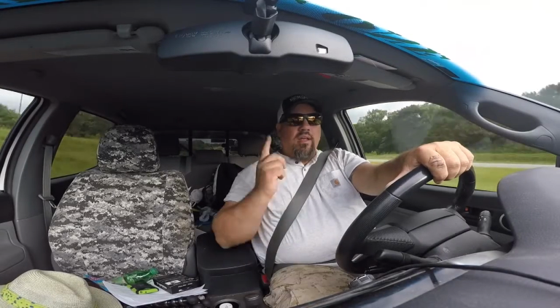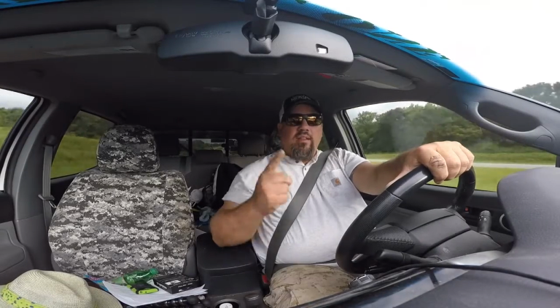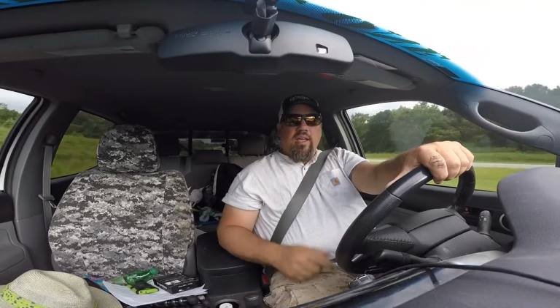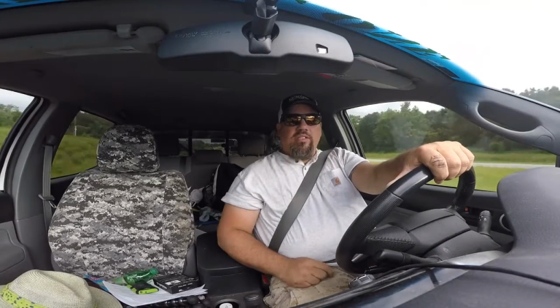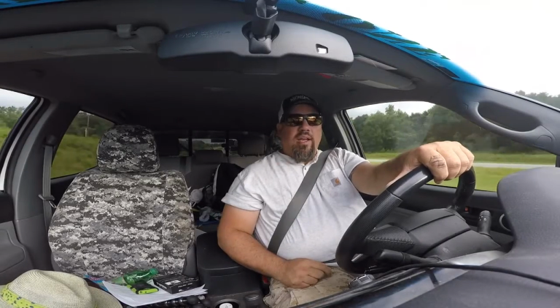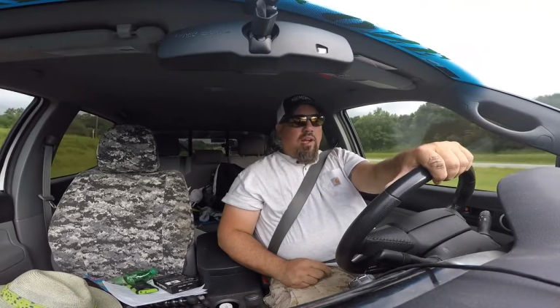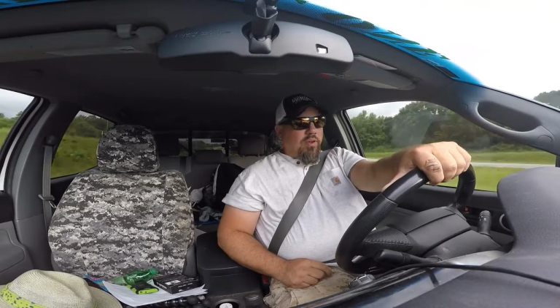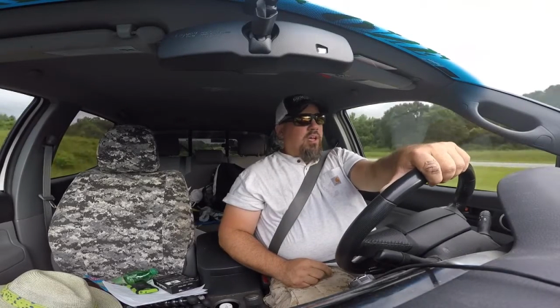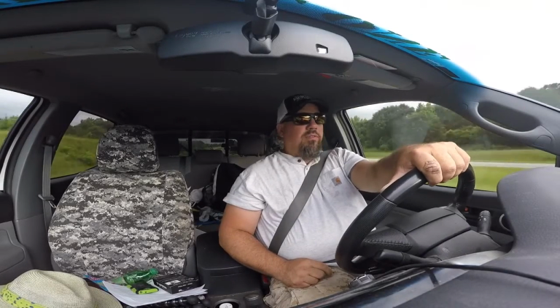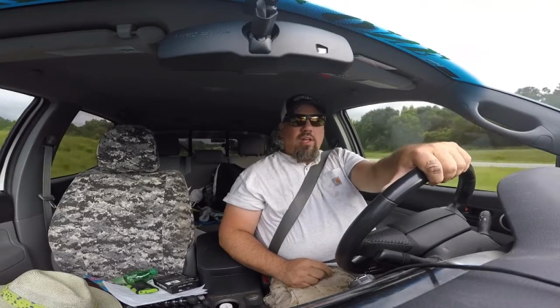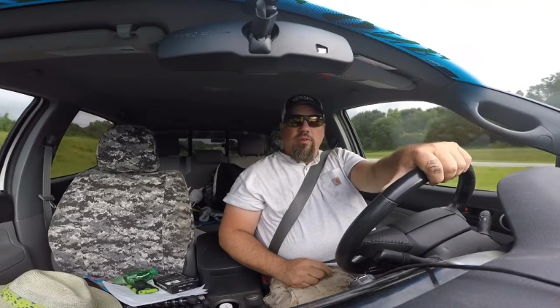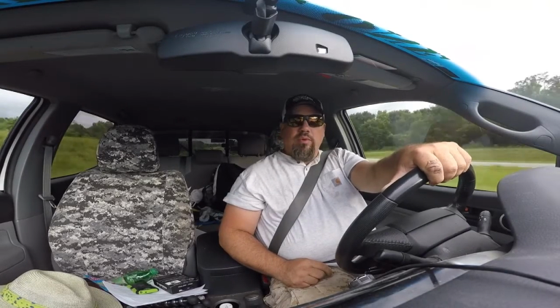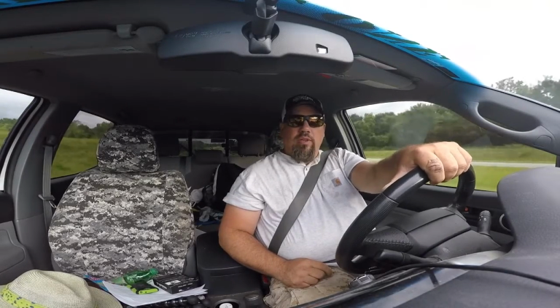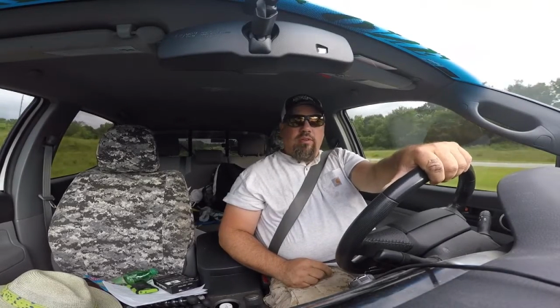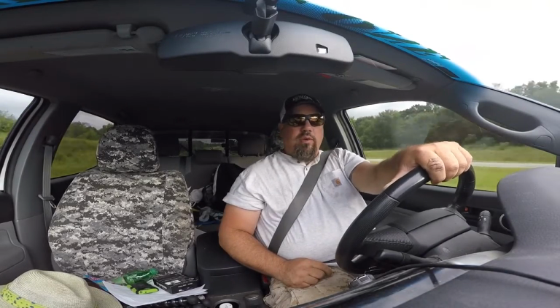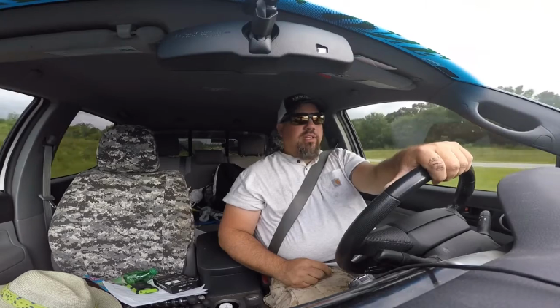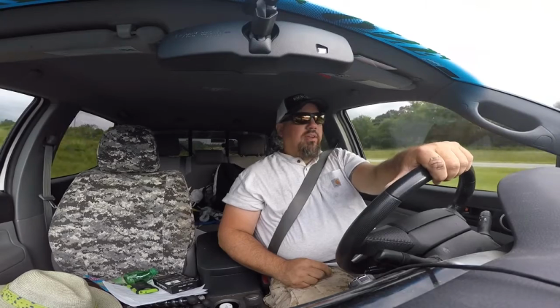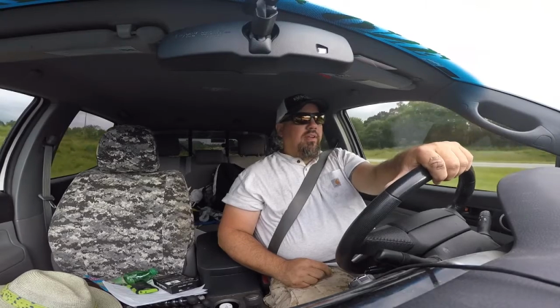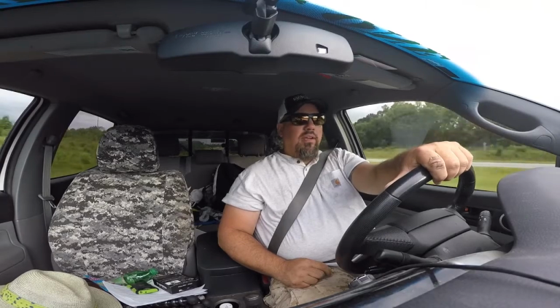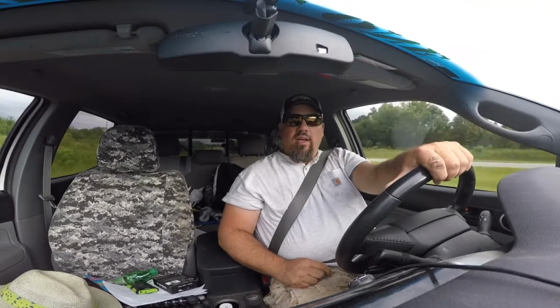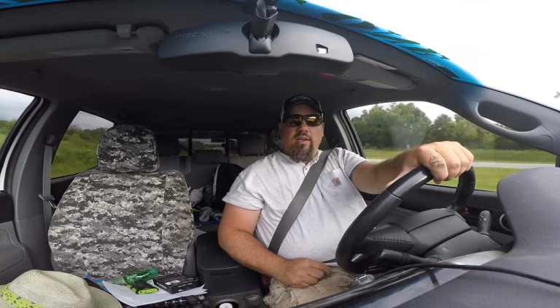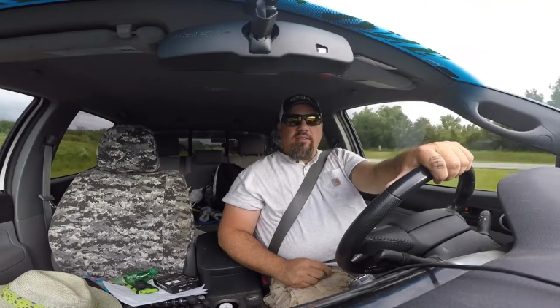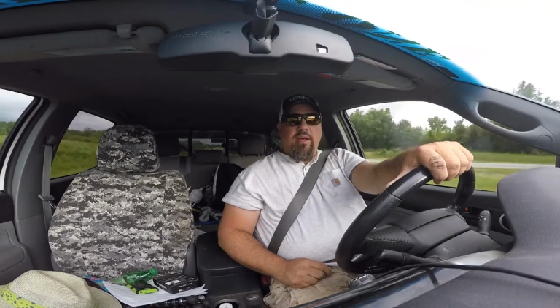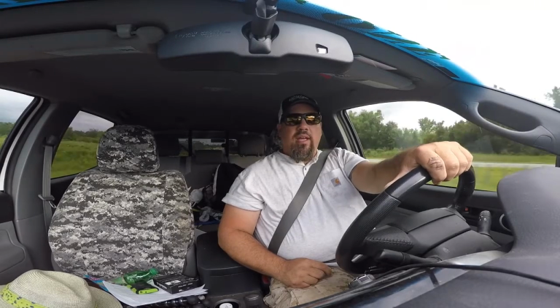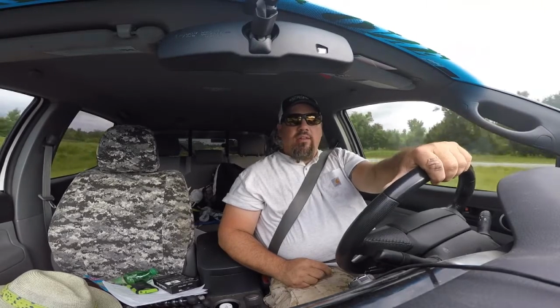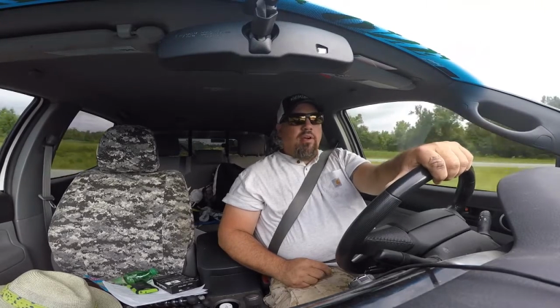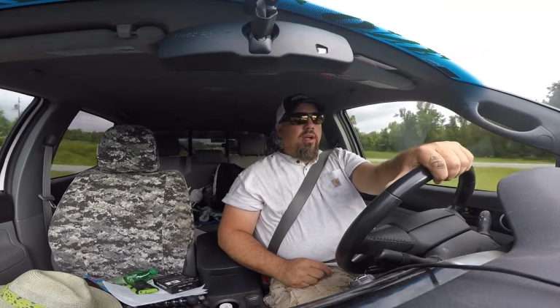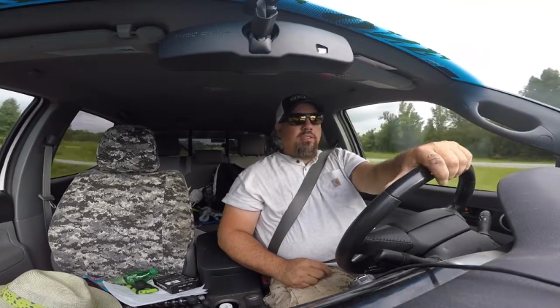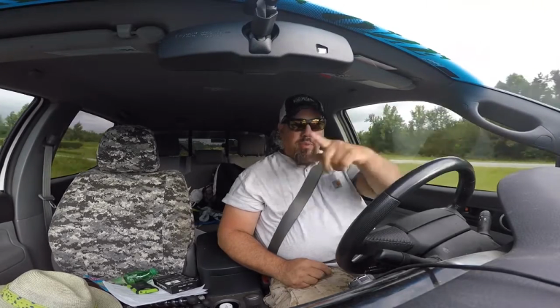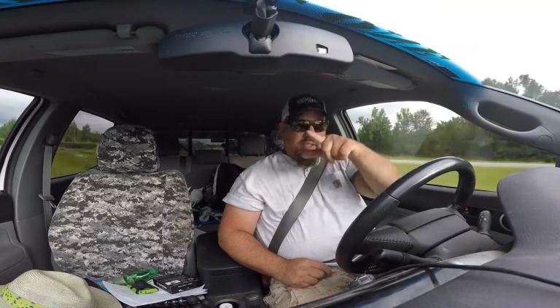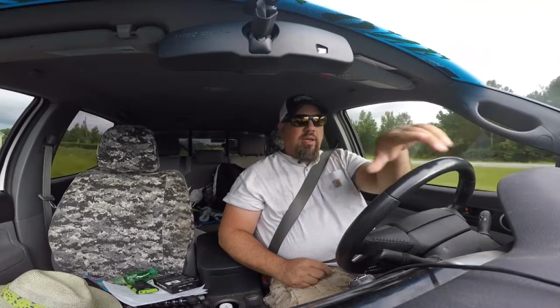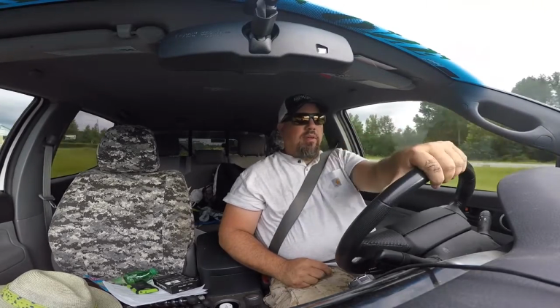Thank you Chad — always helpful, always willing to reach out and get somebody heading in the right direction. Appreciate that, brother.